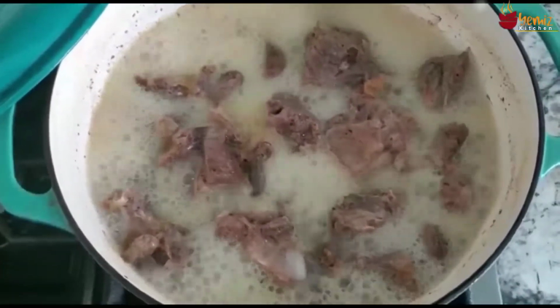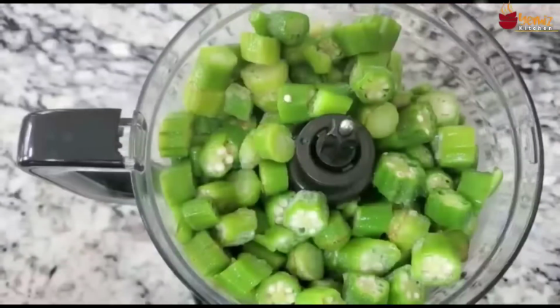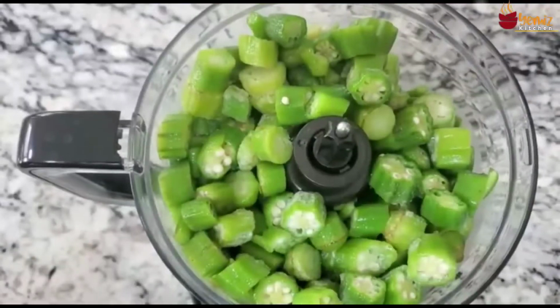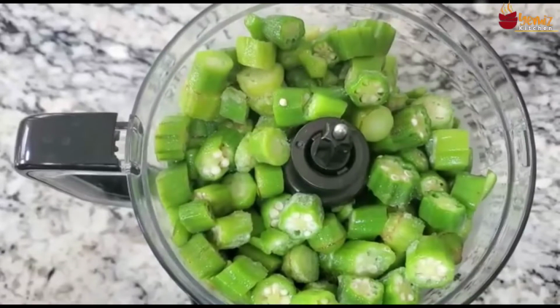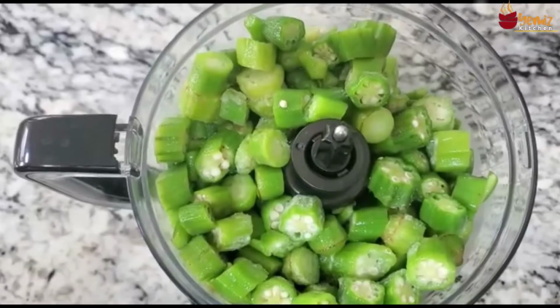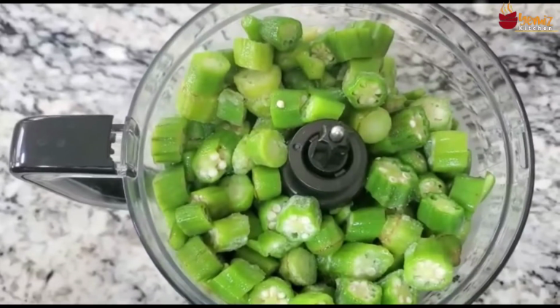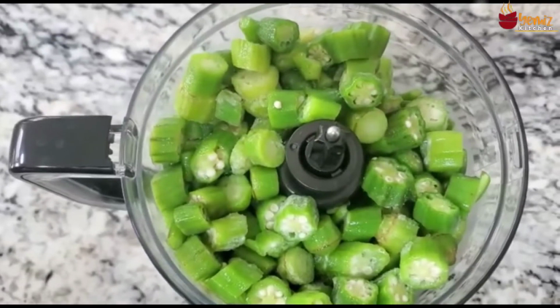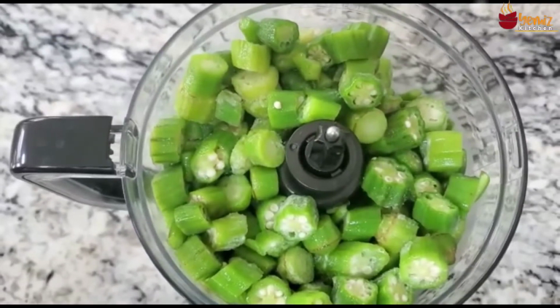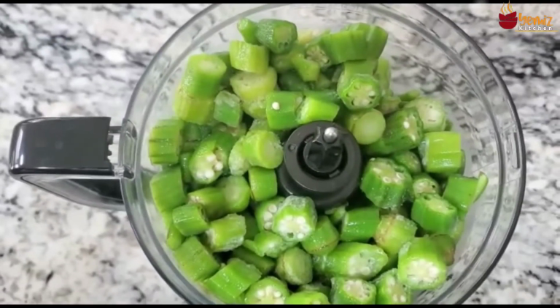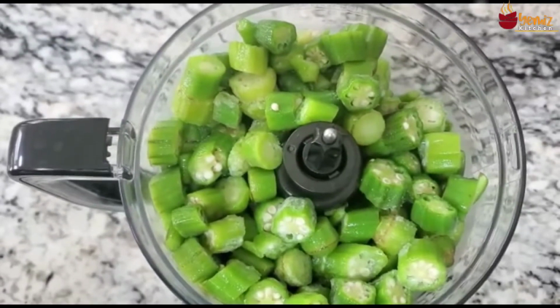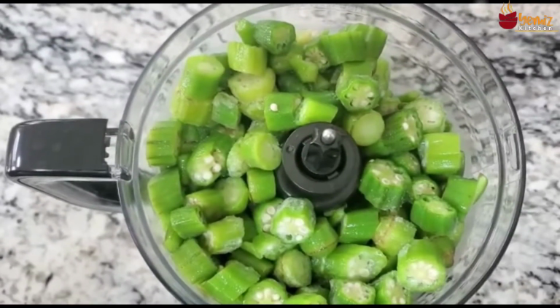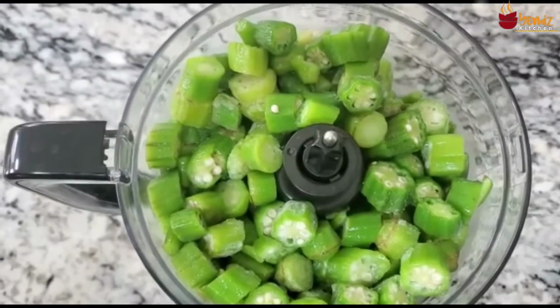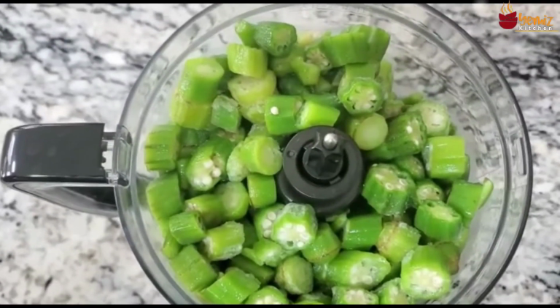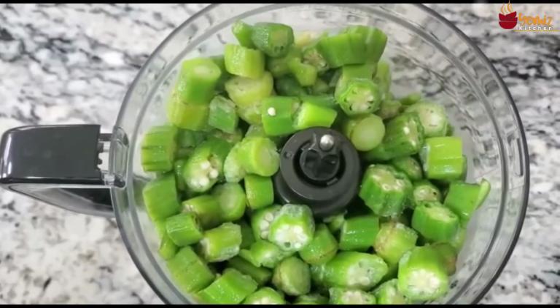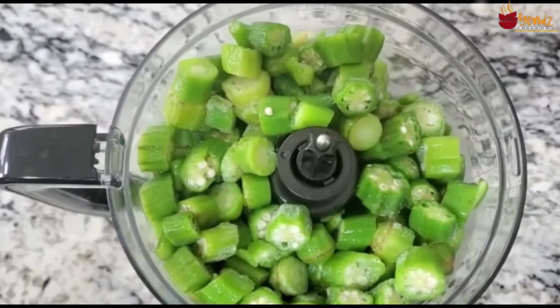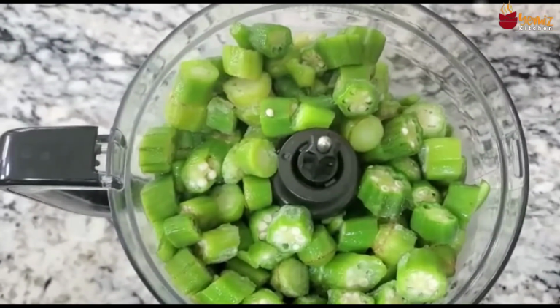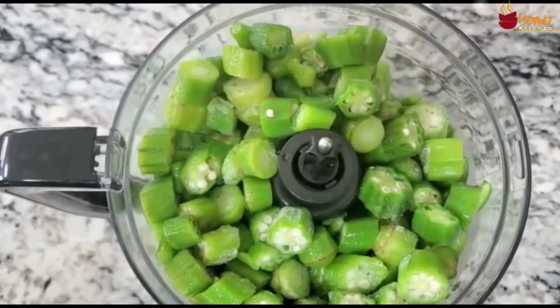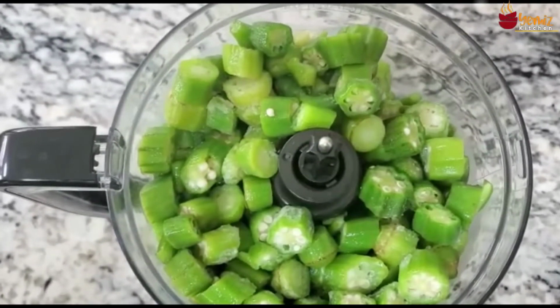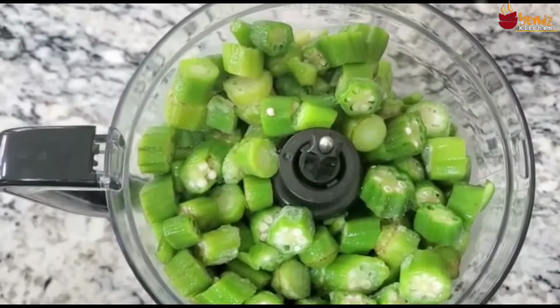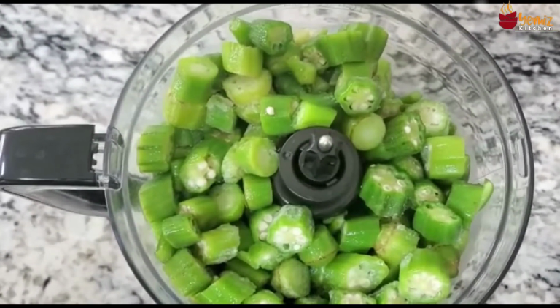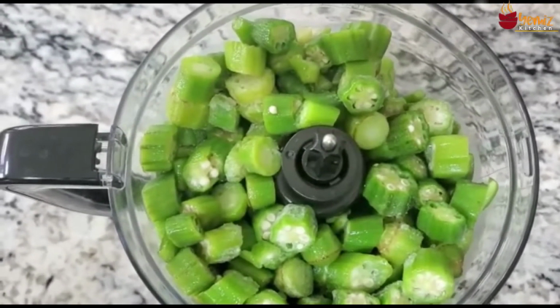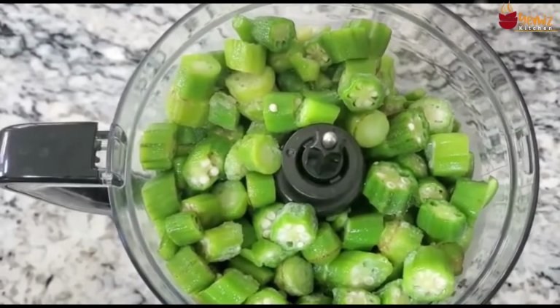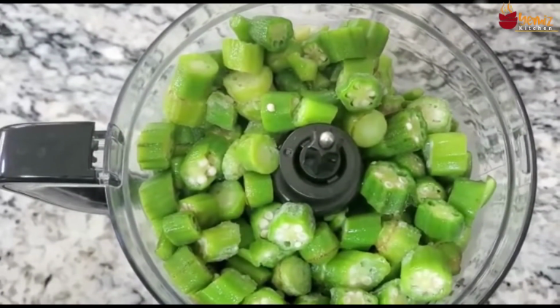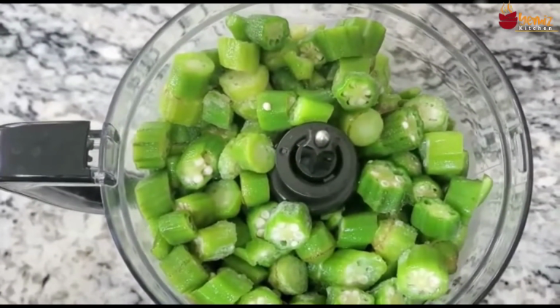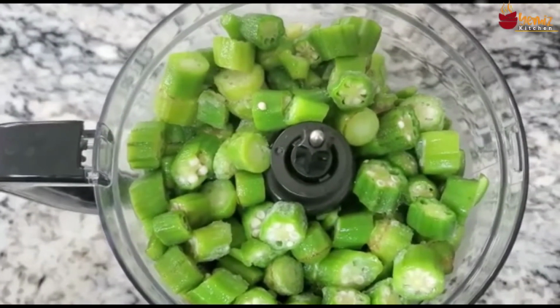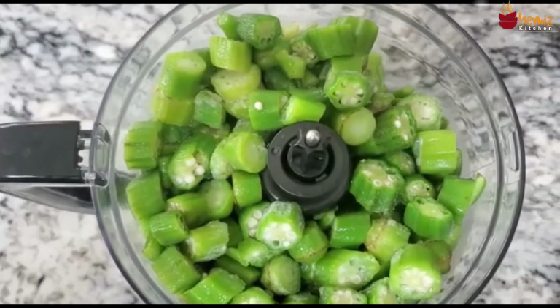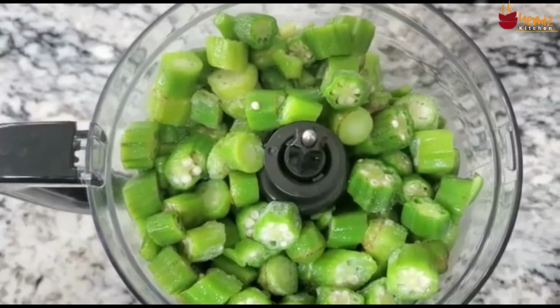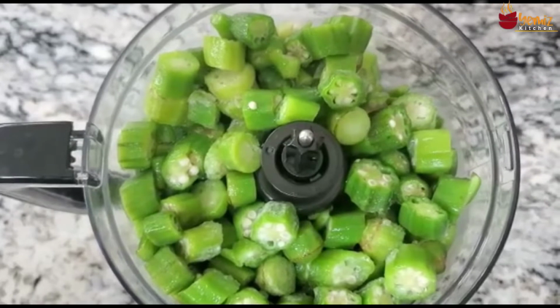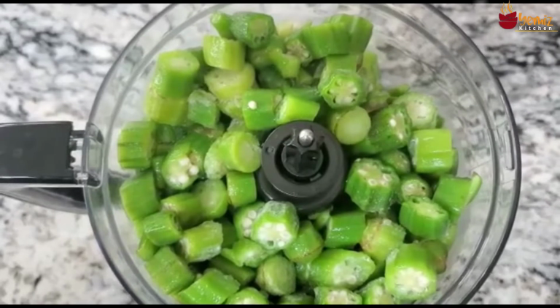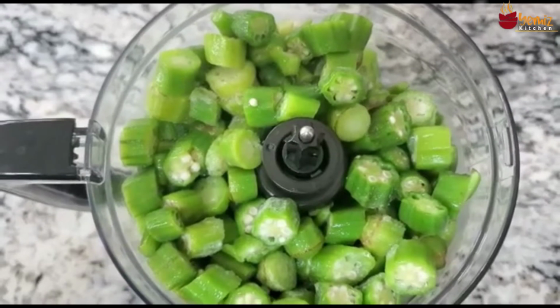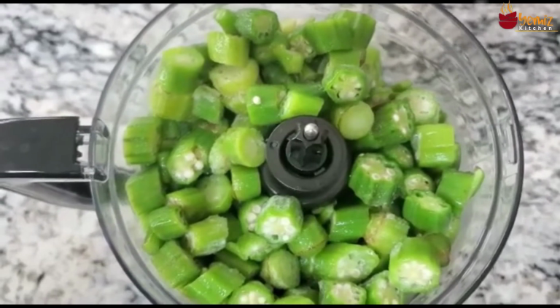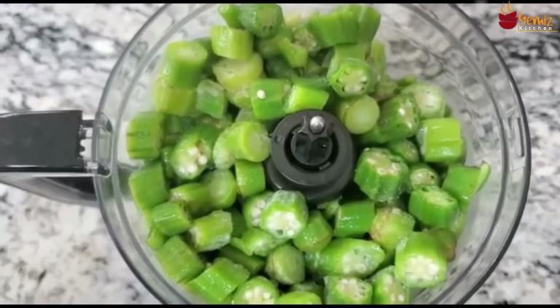Now I'm going to blend the okra. It's been chopped to smaller pieces — it doesn't have to be too smooth.